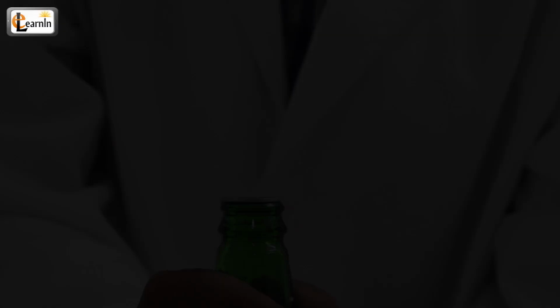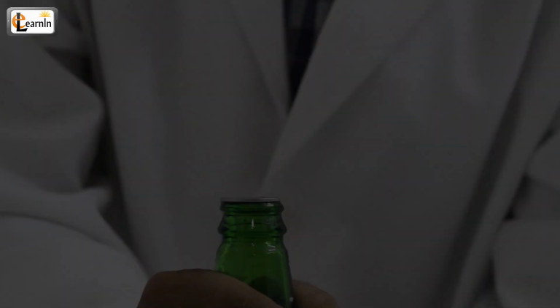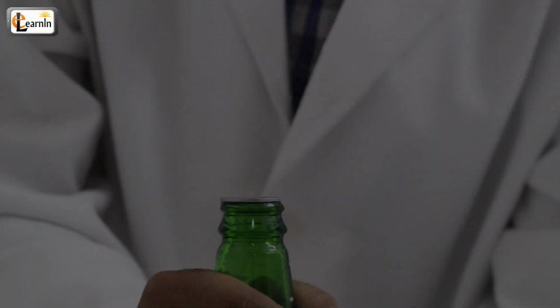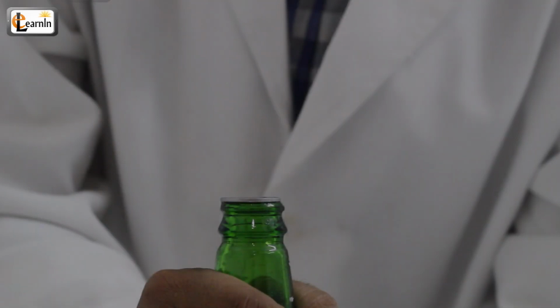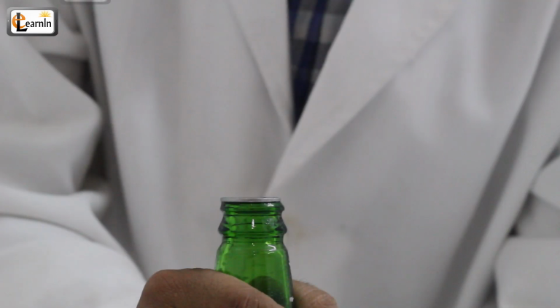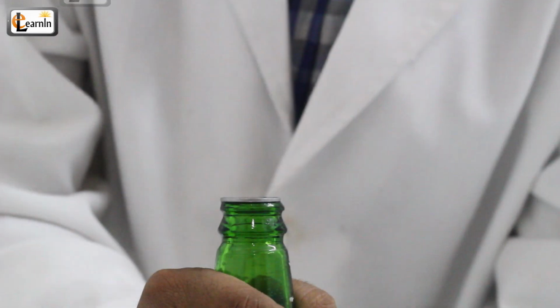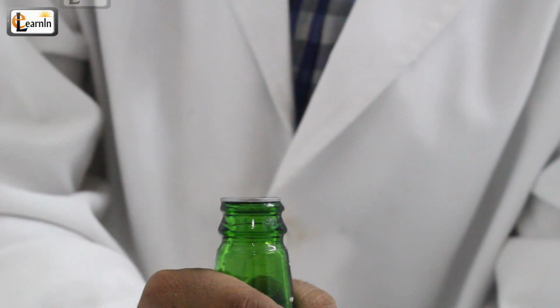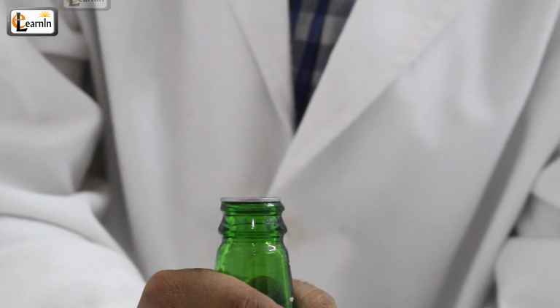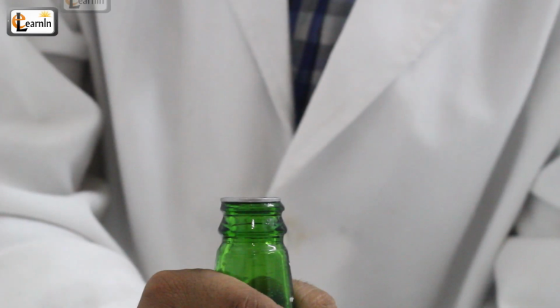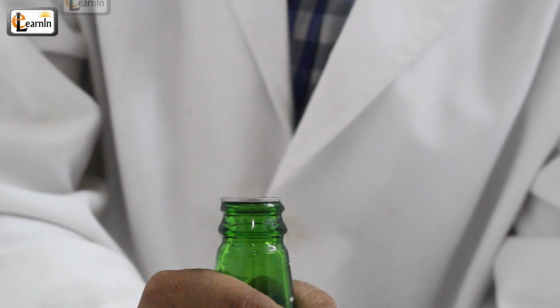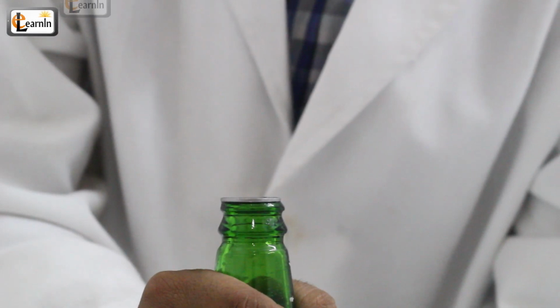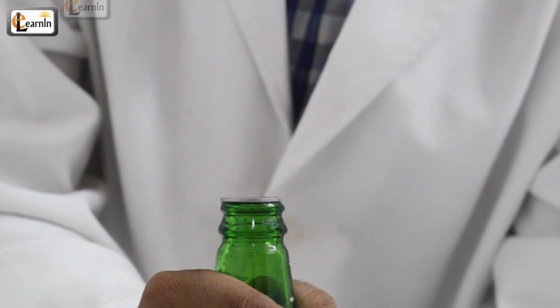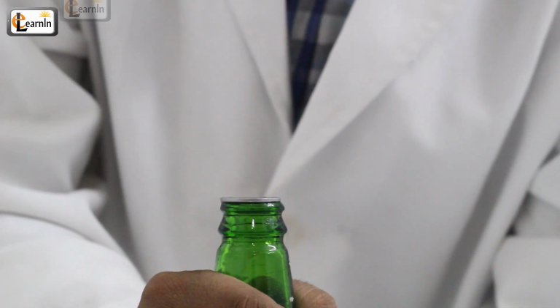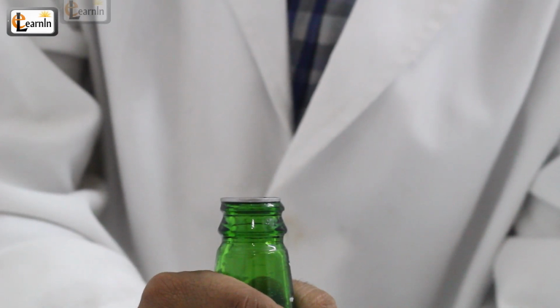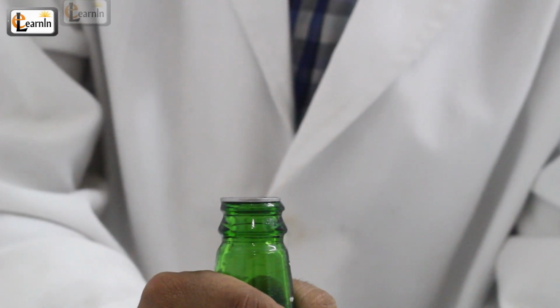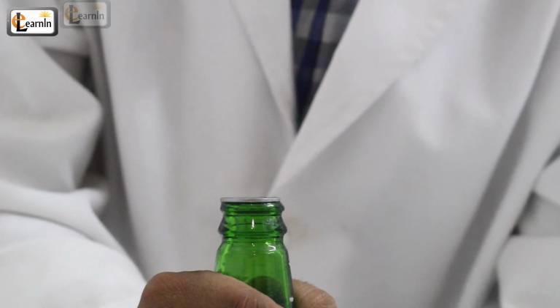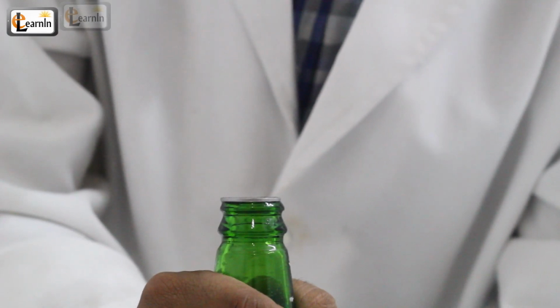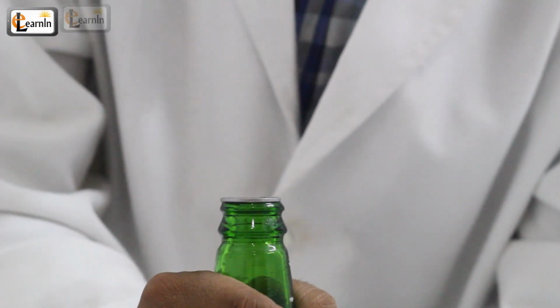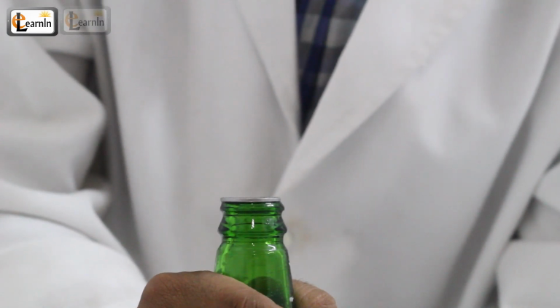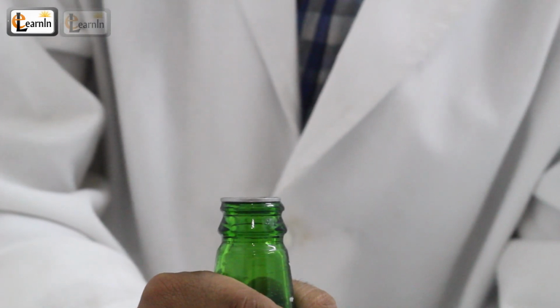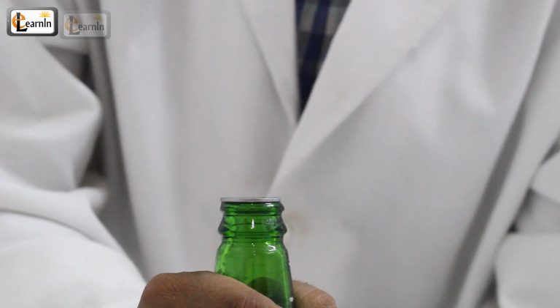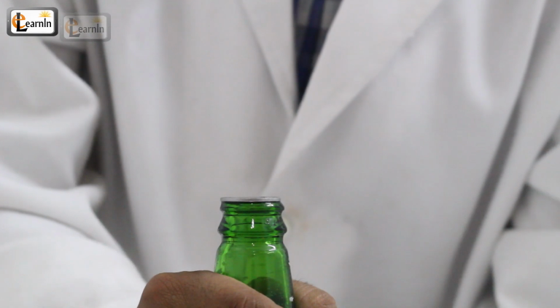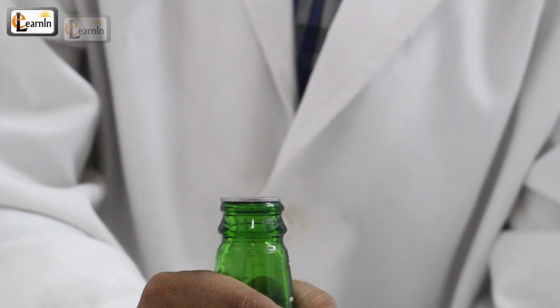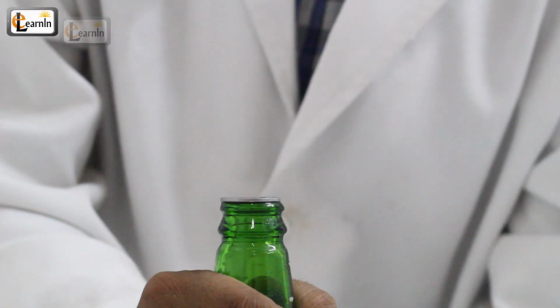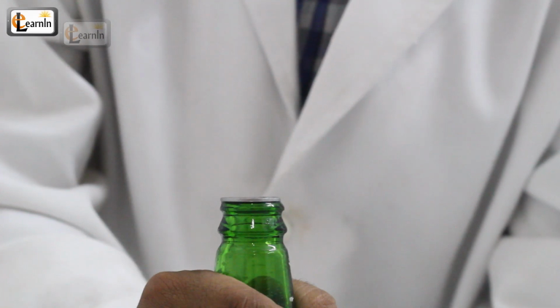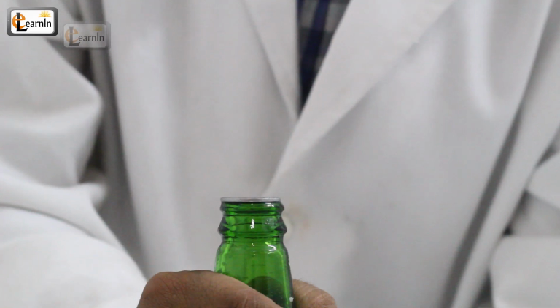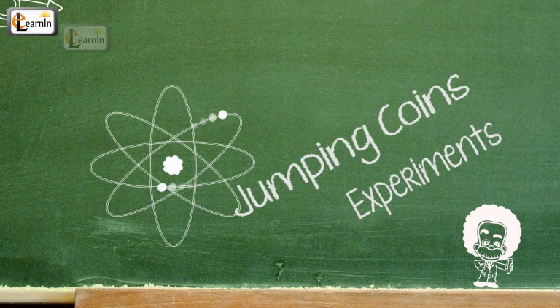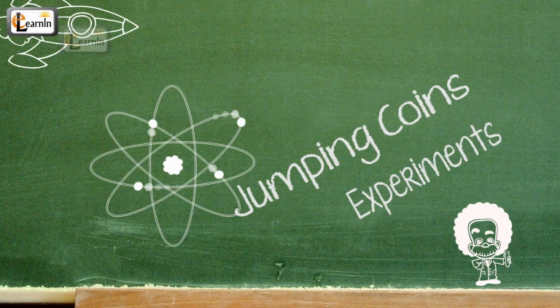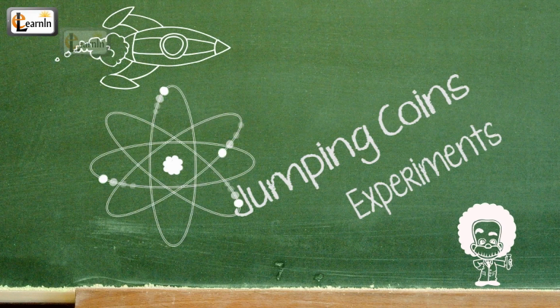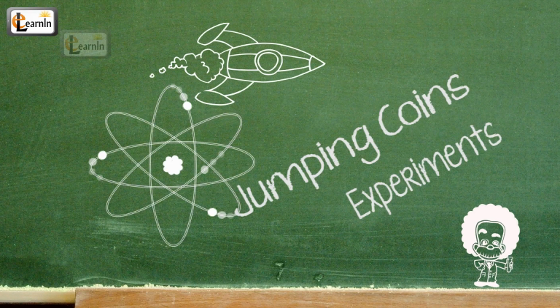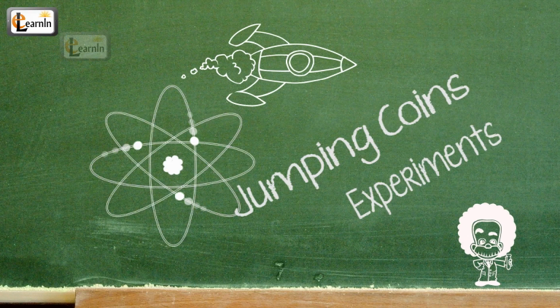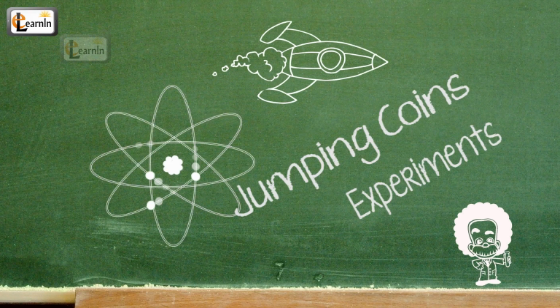In this video we're going to learn about the concept of thermal expansion by doing this simple experiment: Jumping Coins.